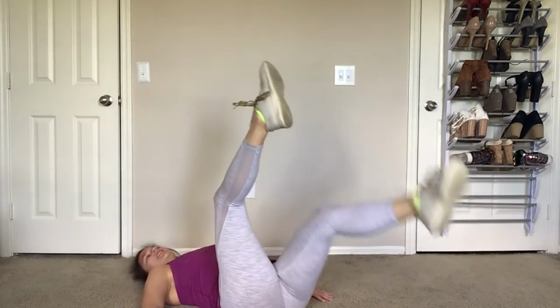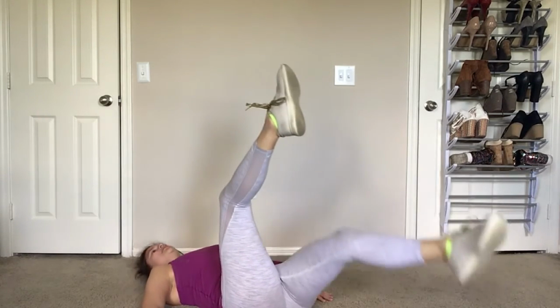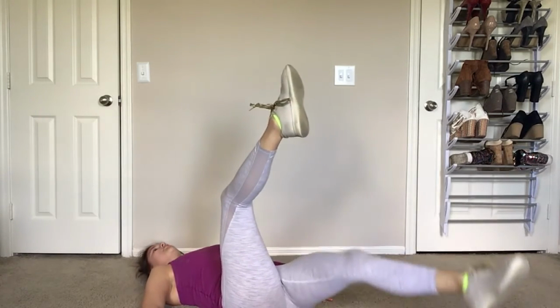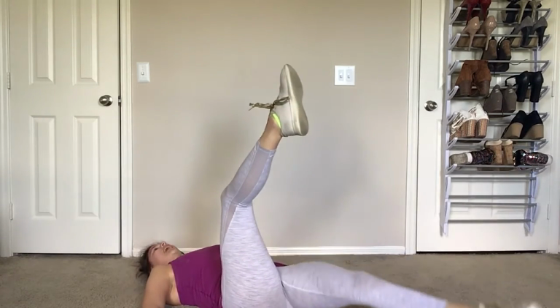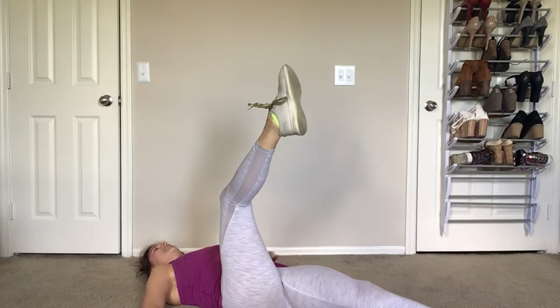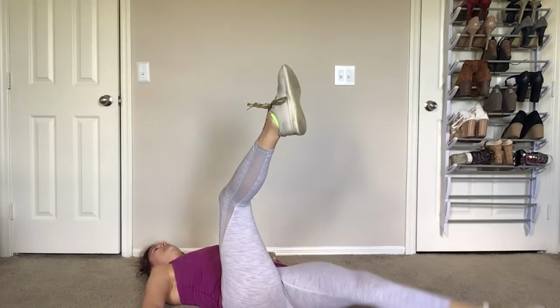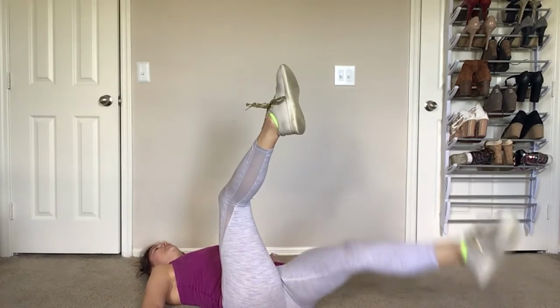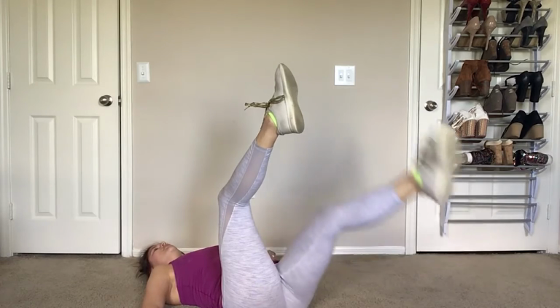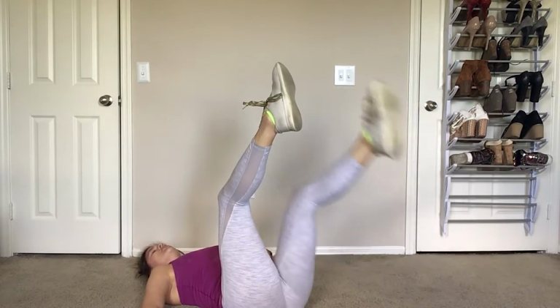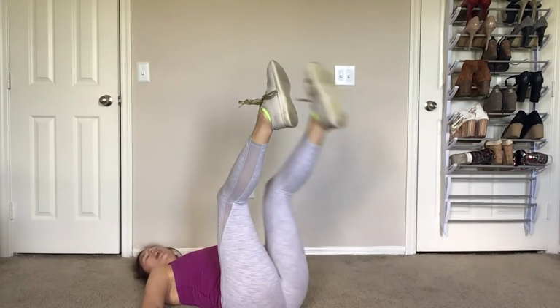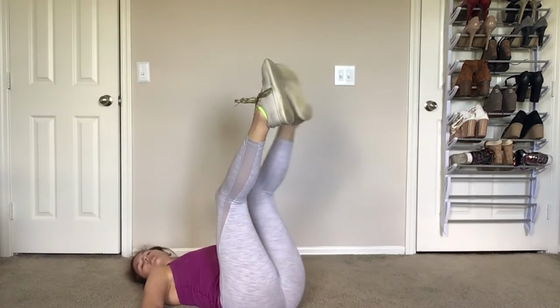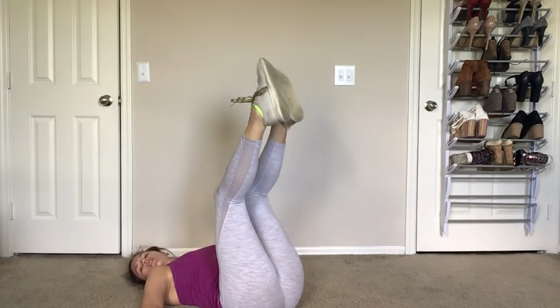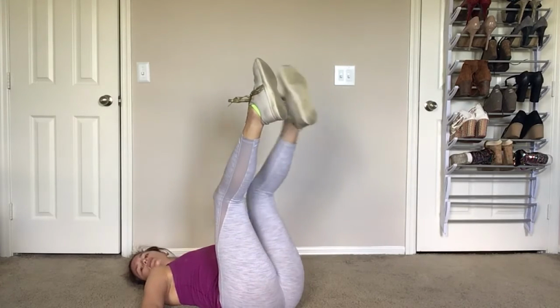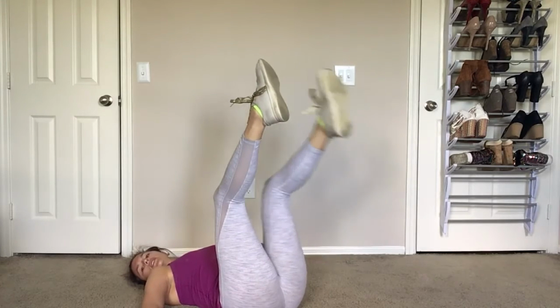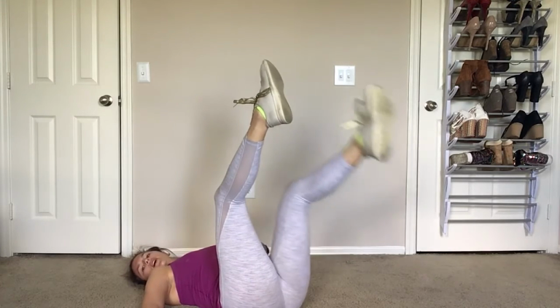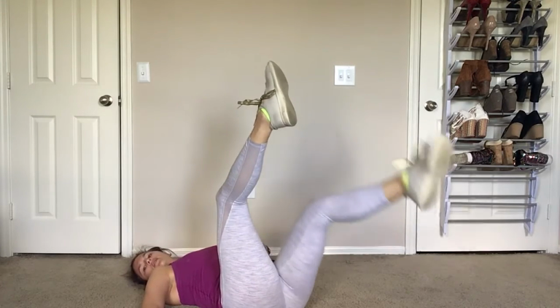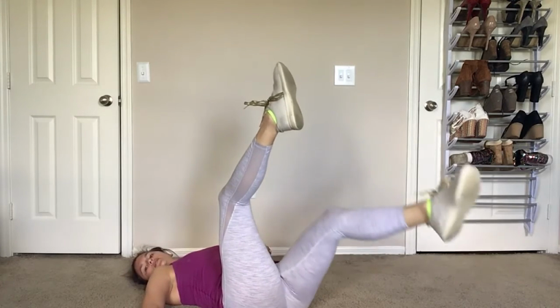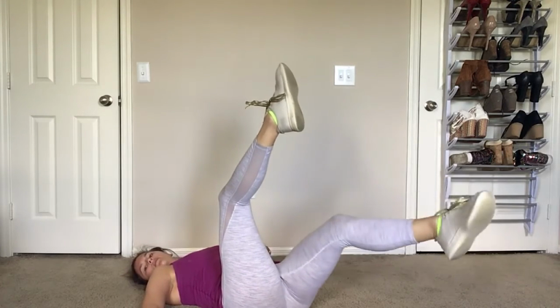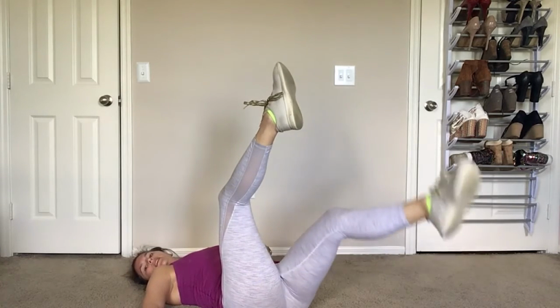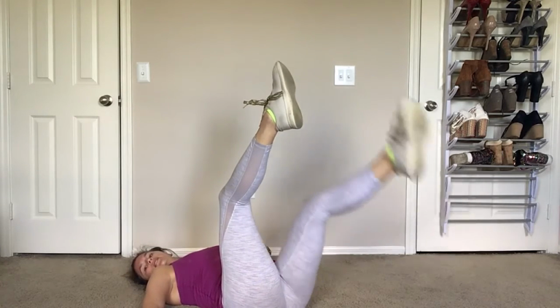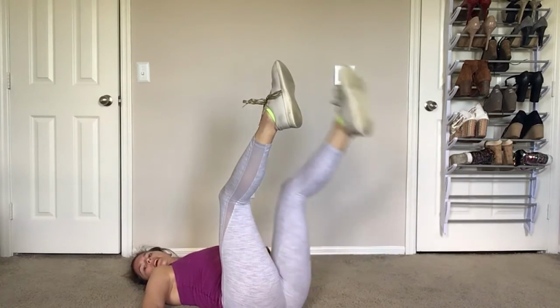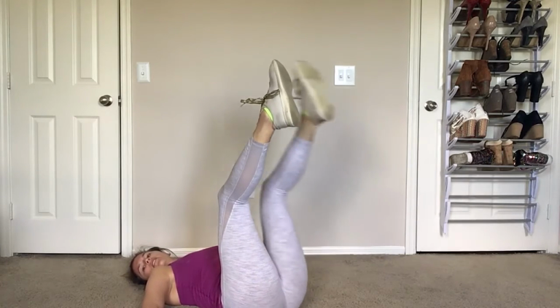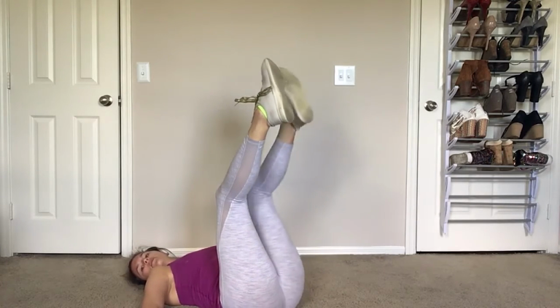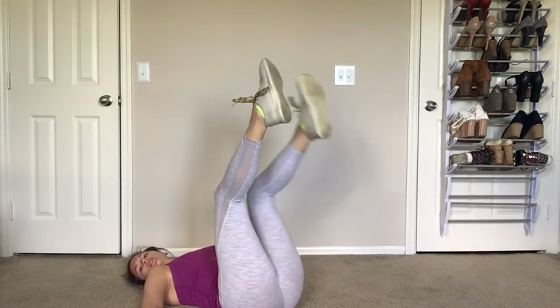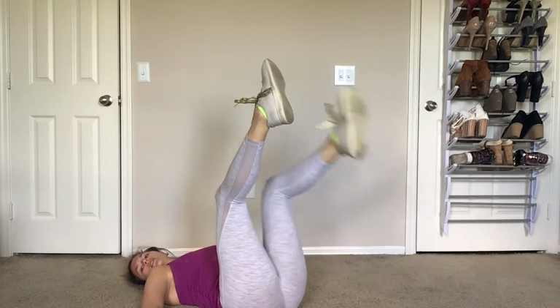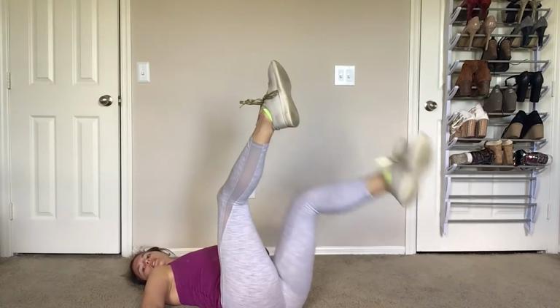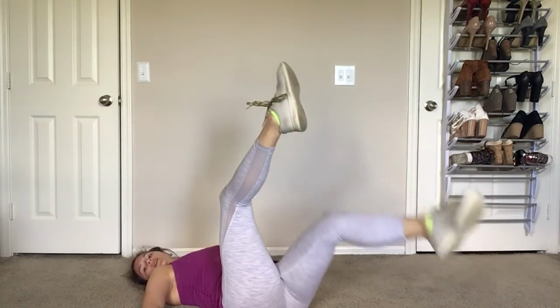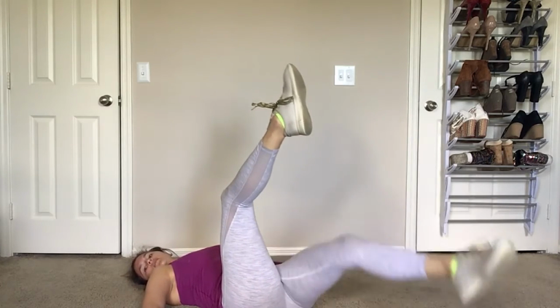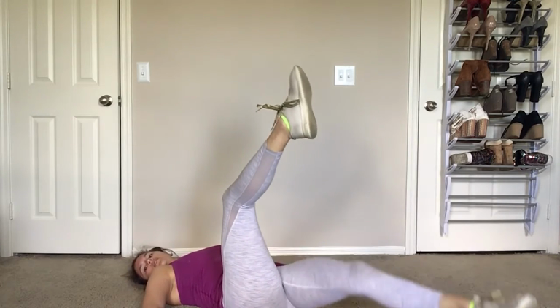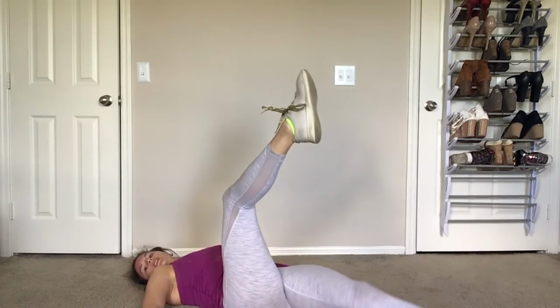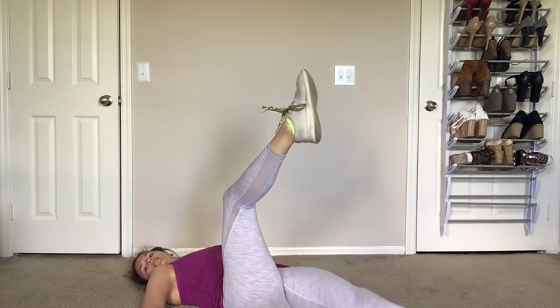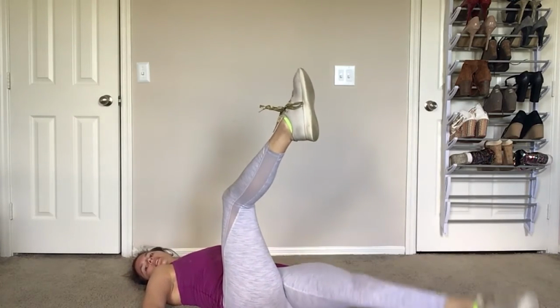Let your back tell you how low you can go. So it might look that low, or you might come all the way down here.